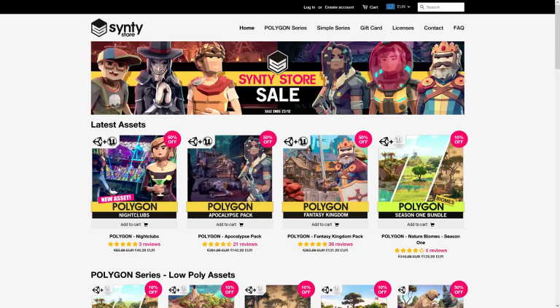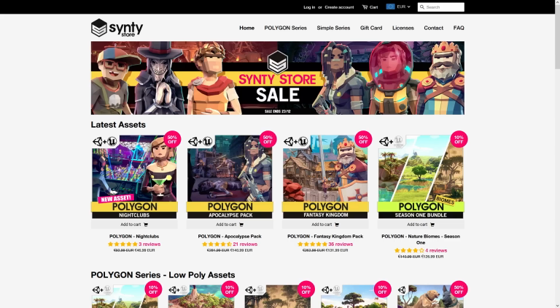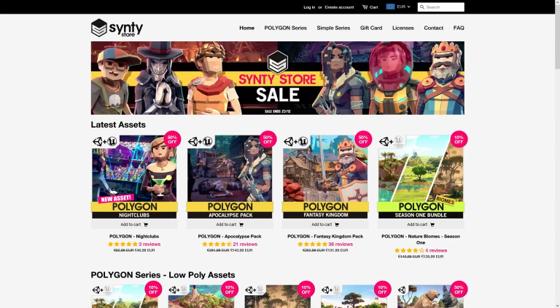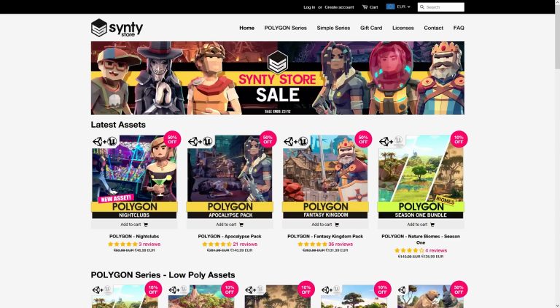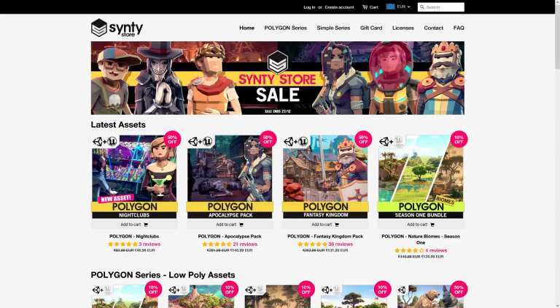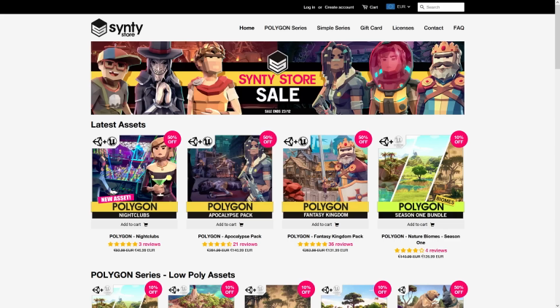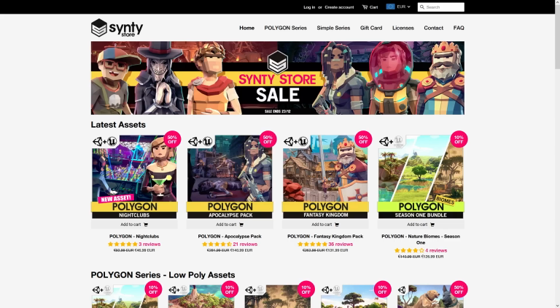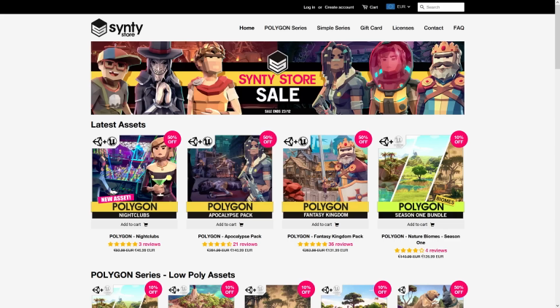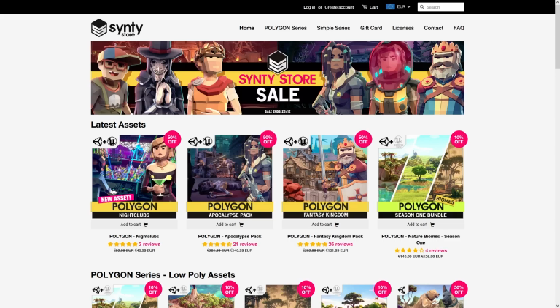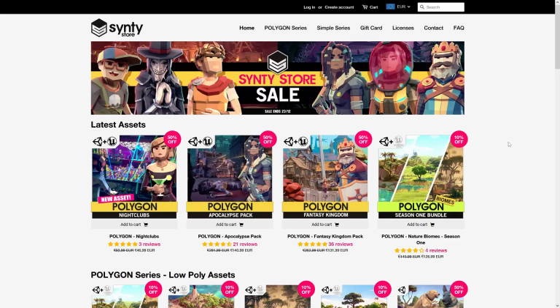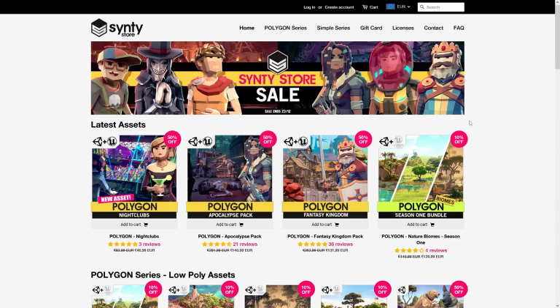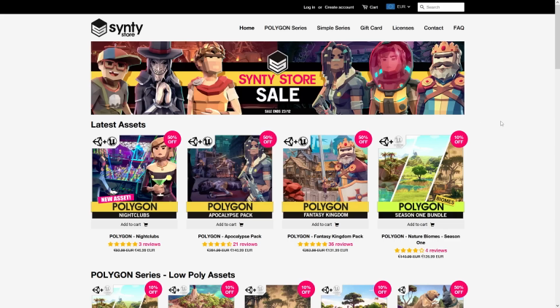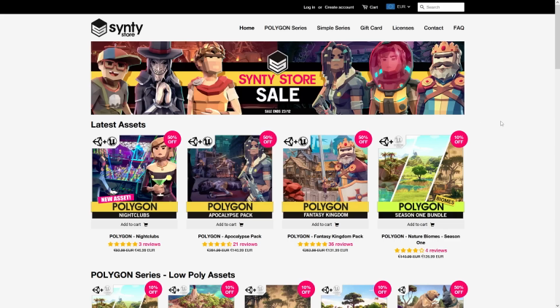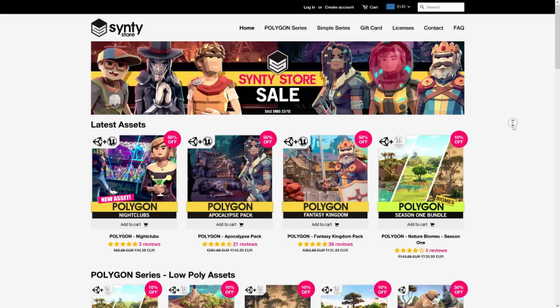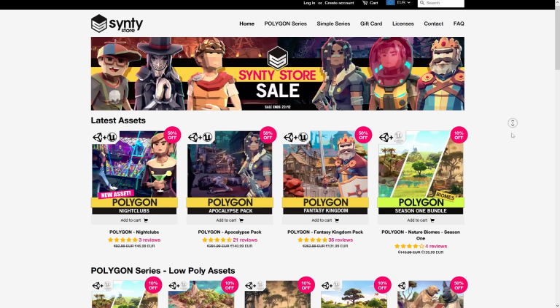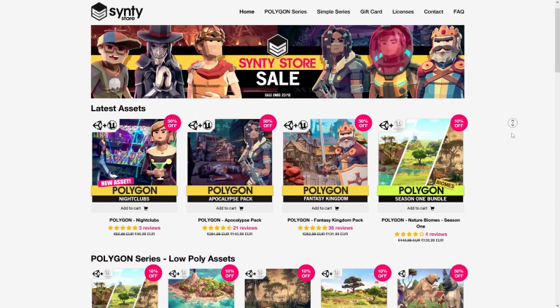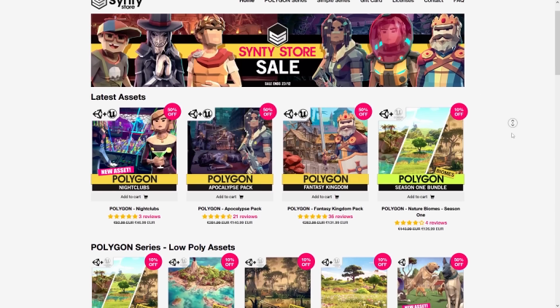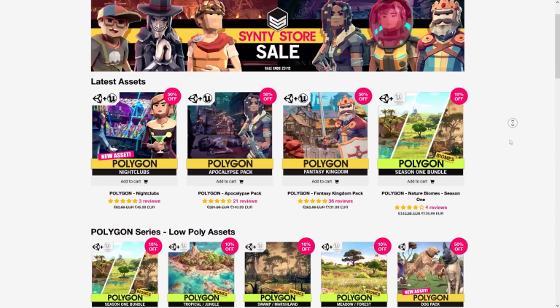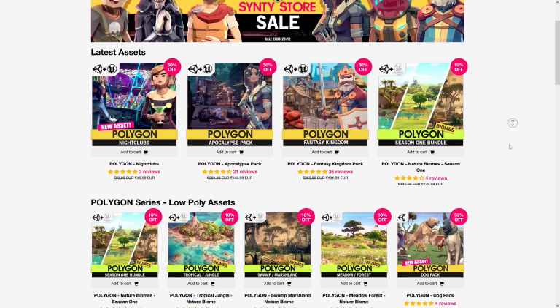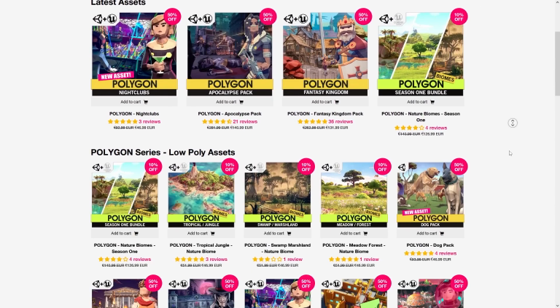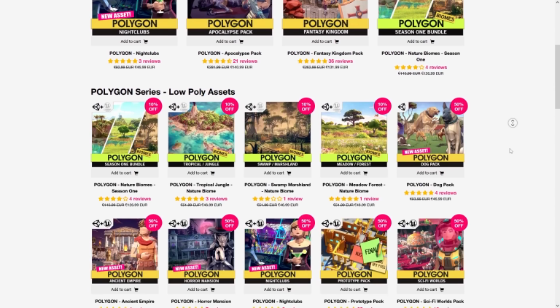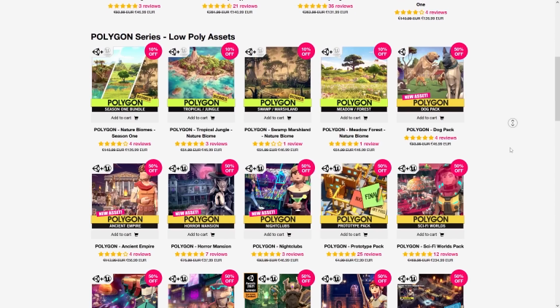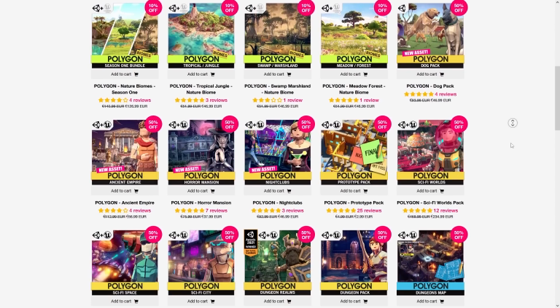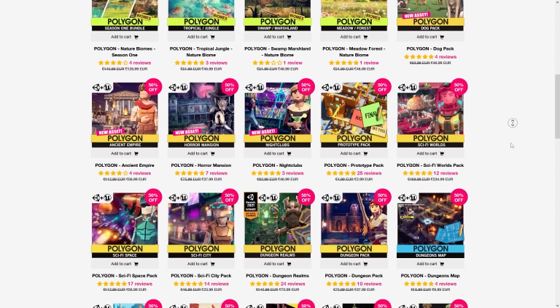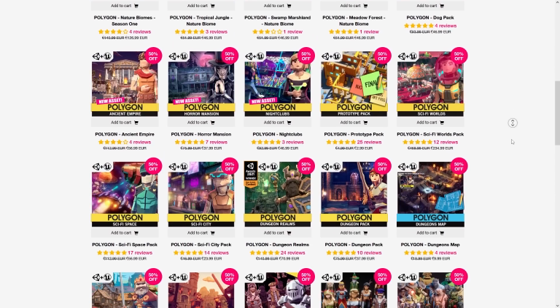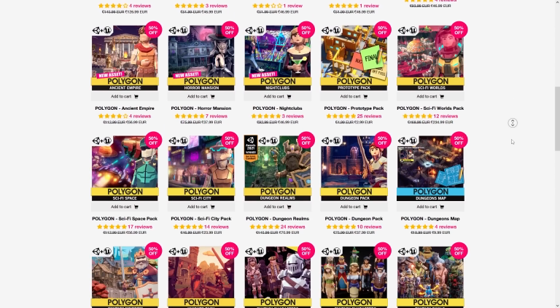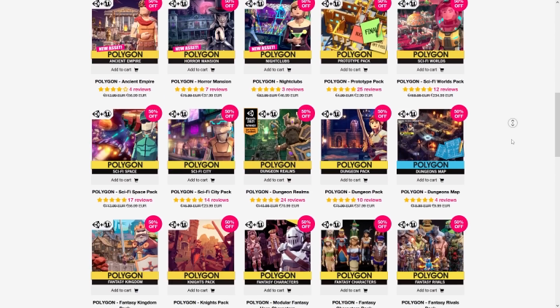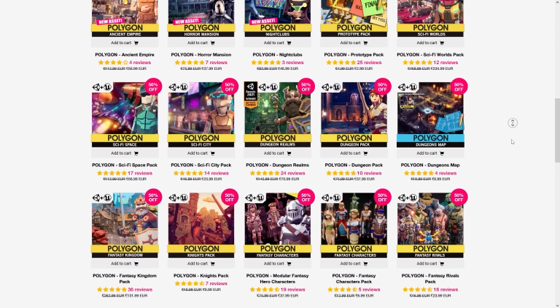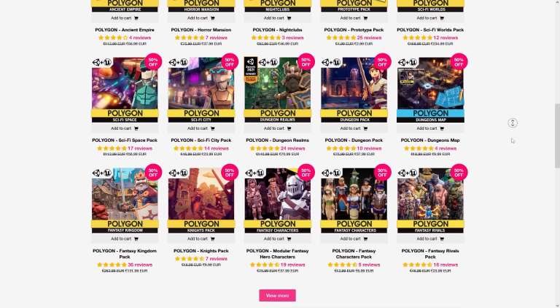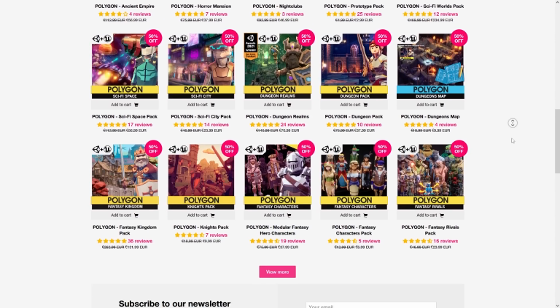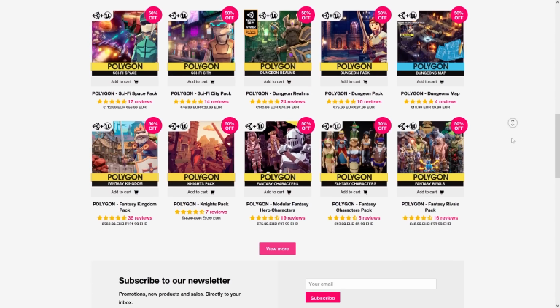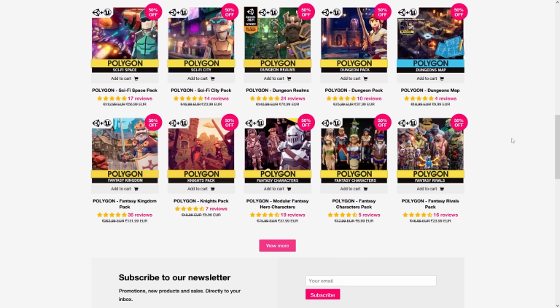The Synty sale is also still happening, so if you like their packs included in that bundle you can check out the sale to see everything they offer.